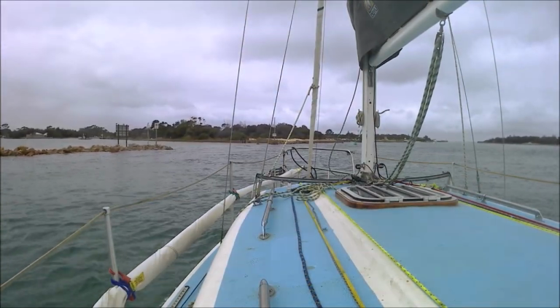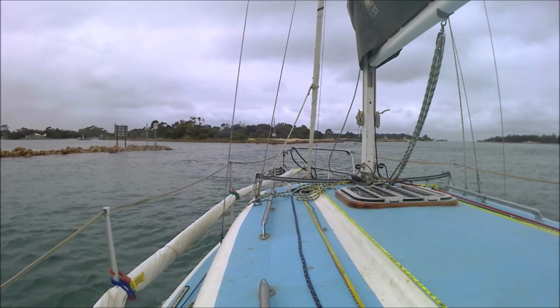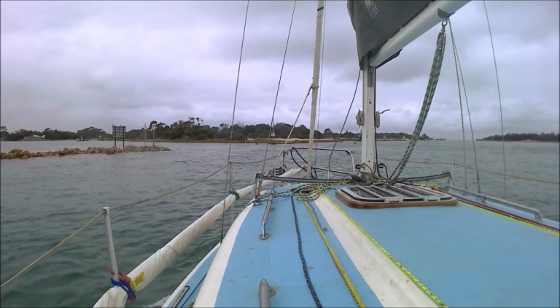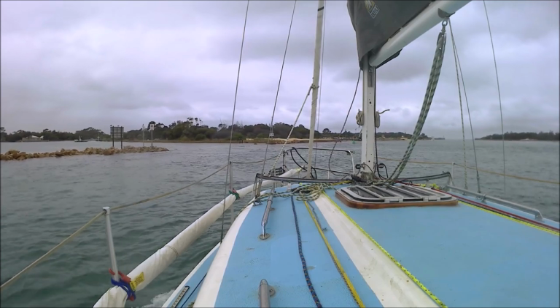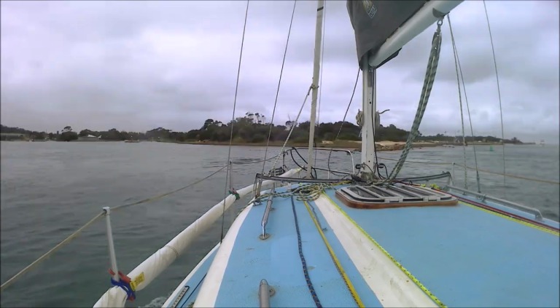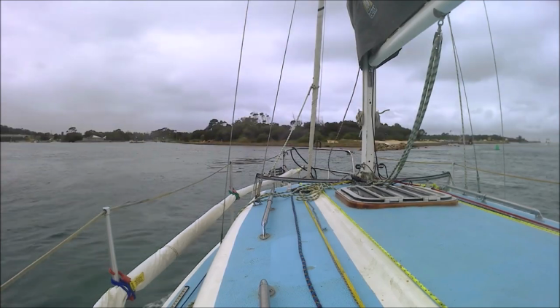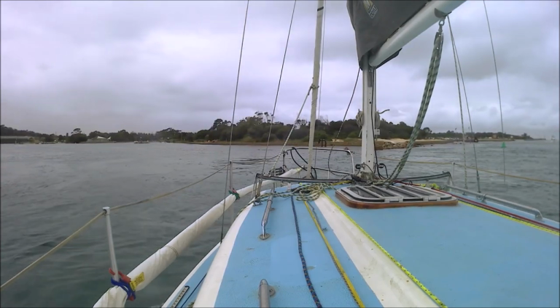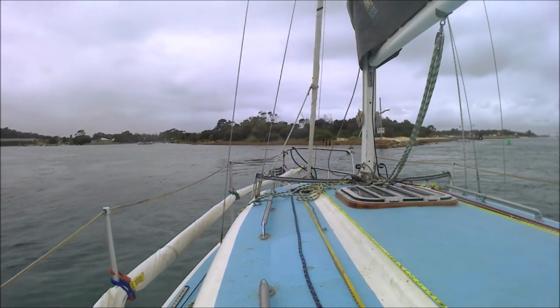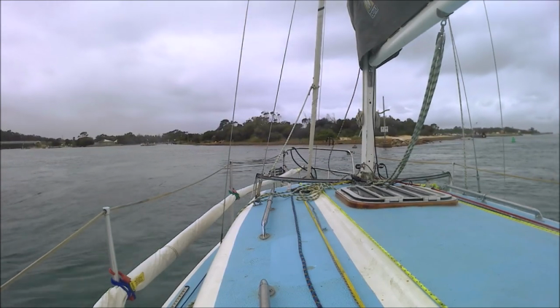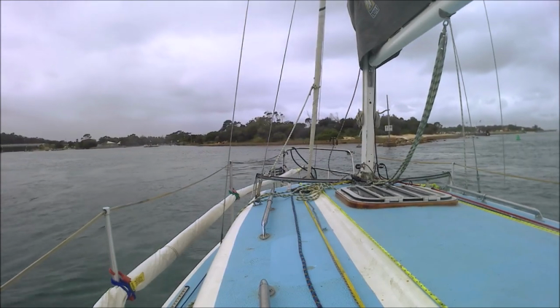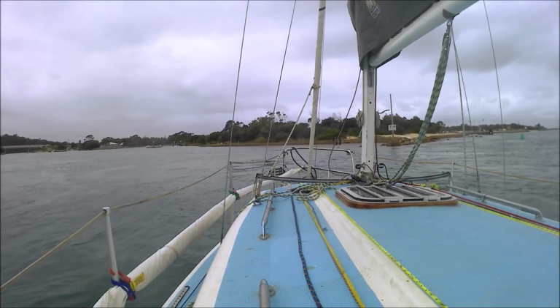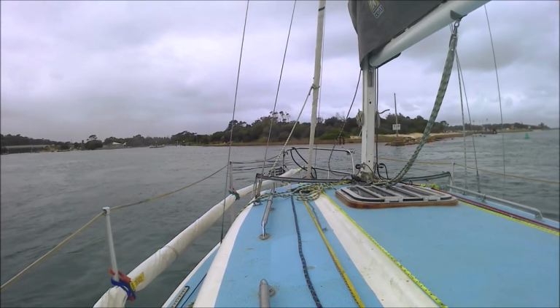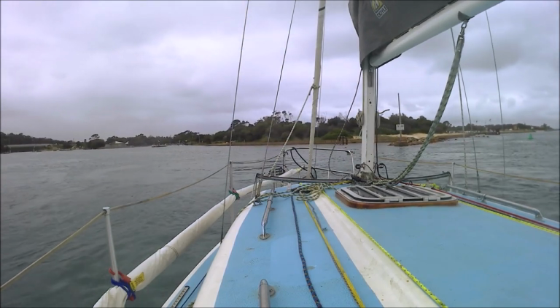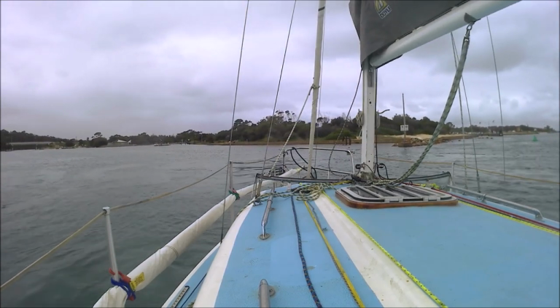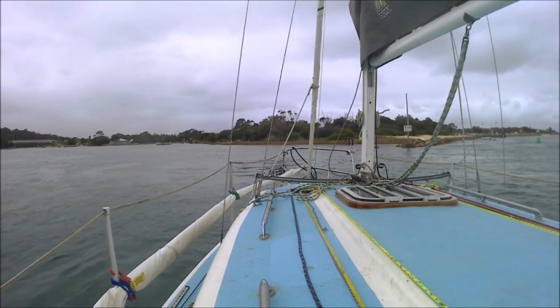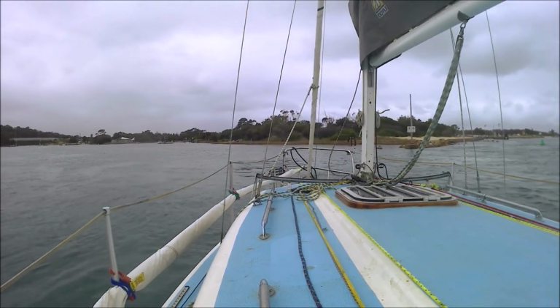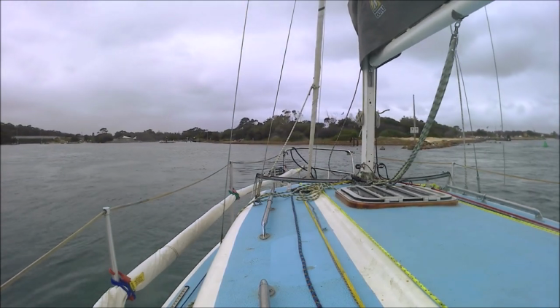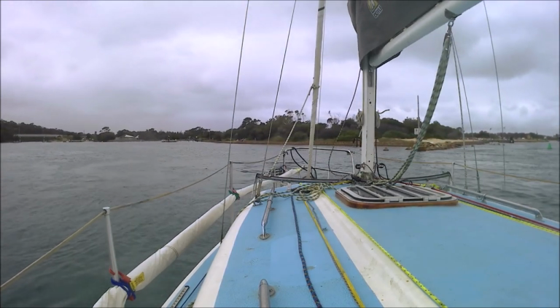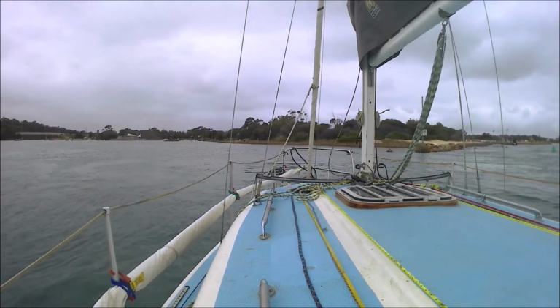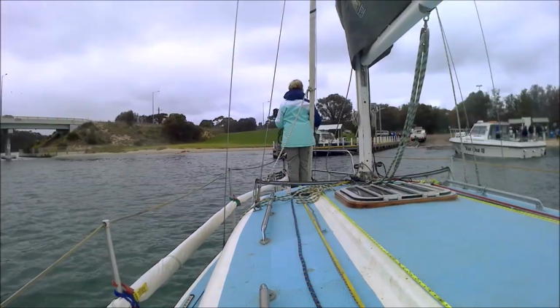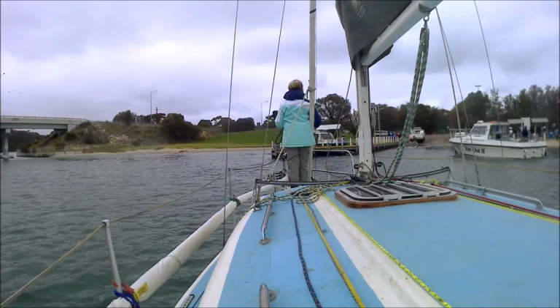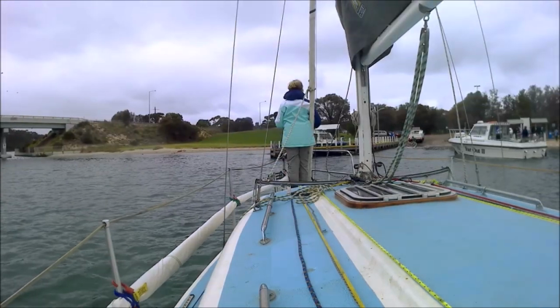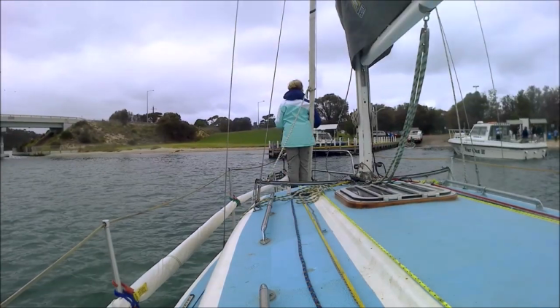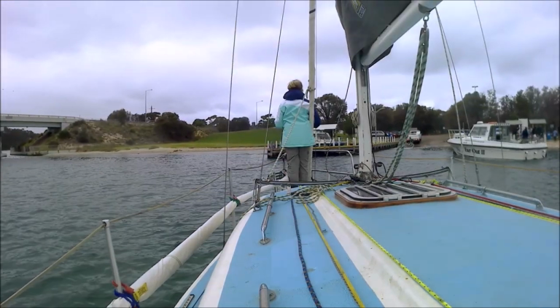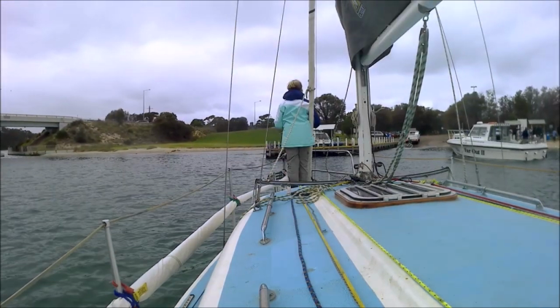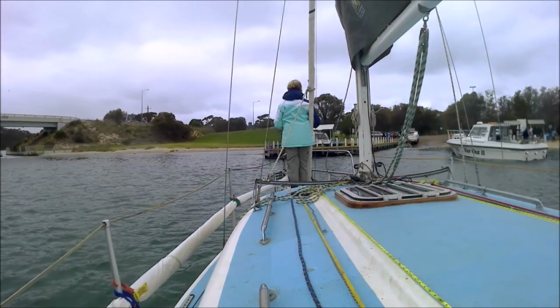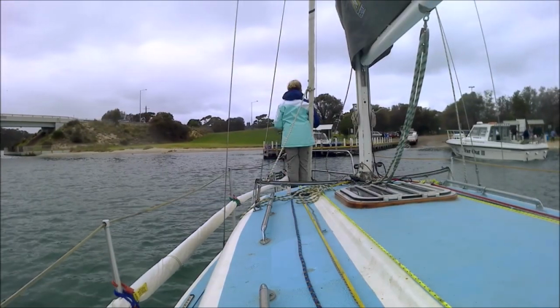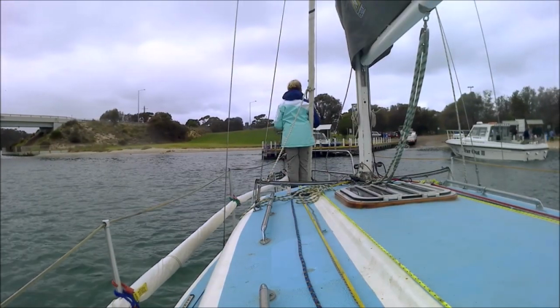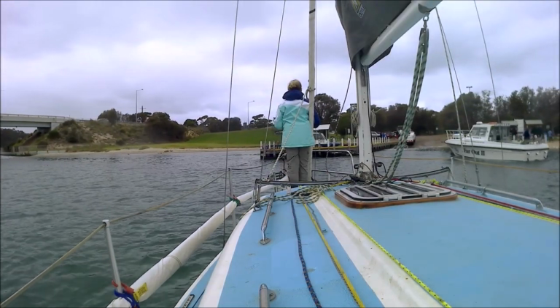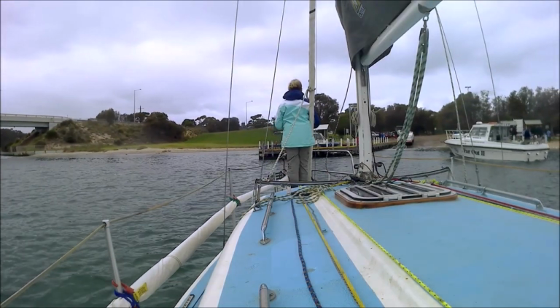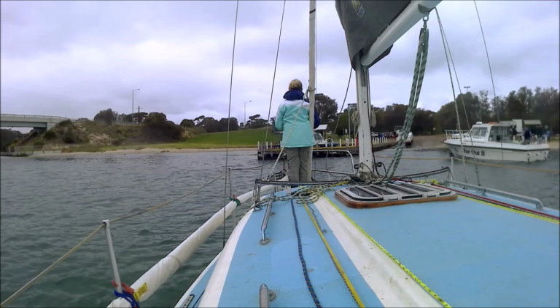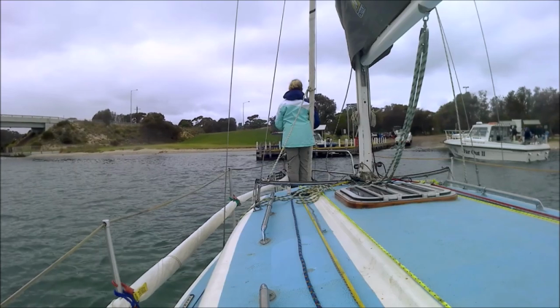We turn into North Arm and head for the boat ramp, taking with us memories of a truly beautiful location on the lakes.